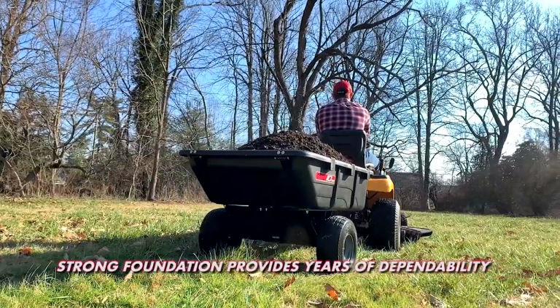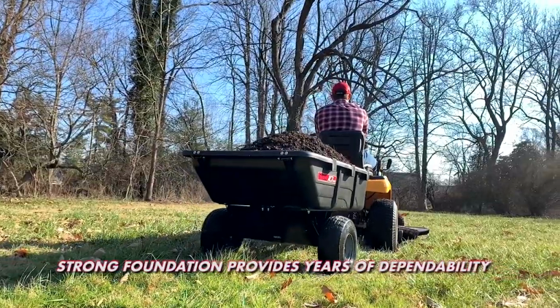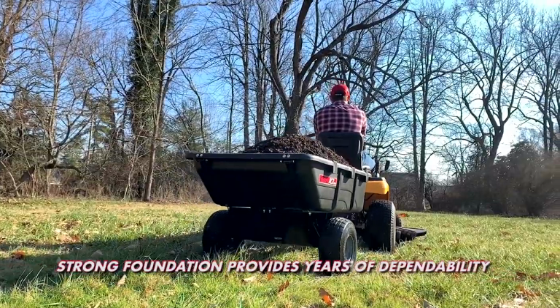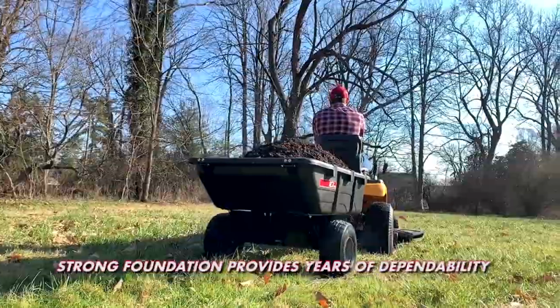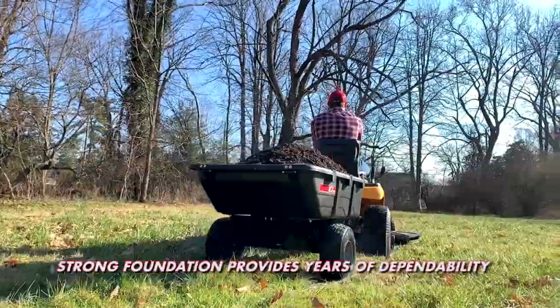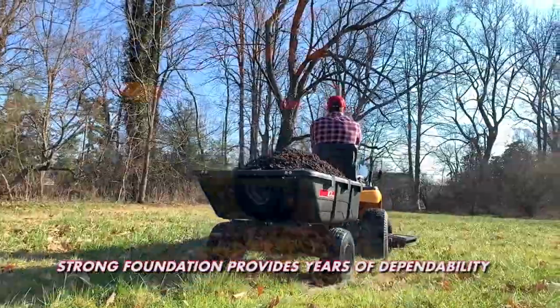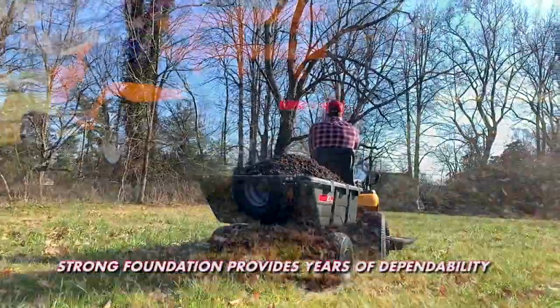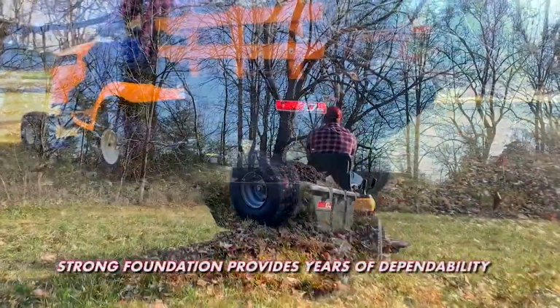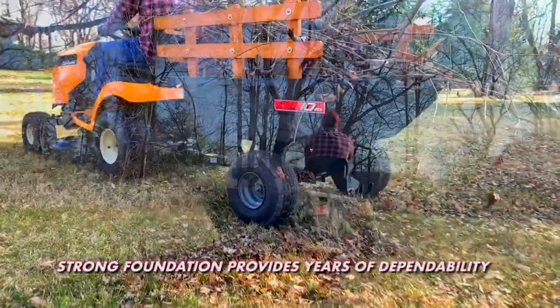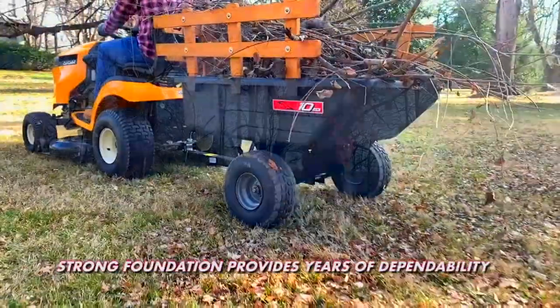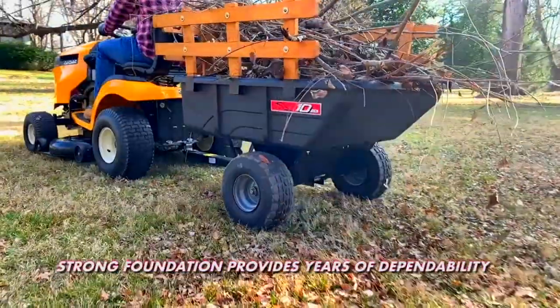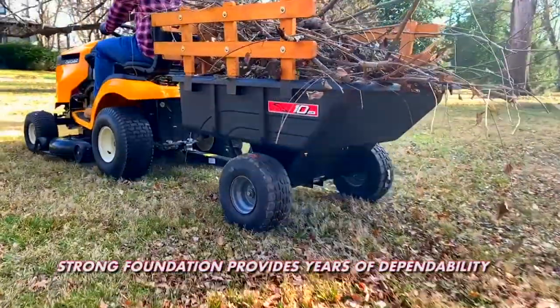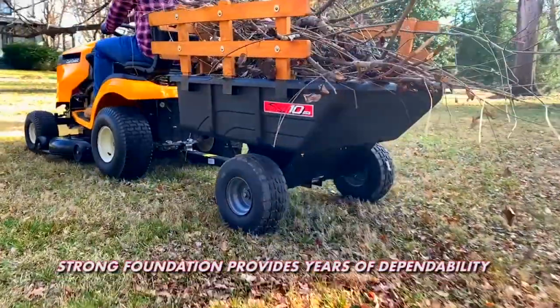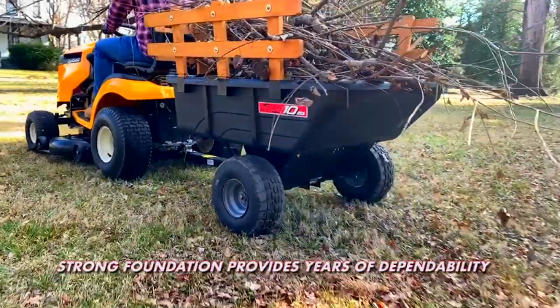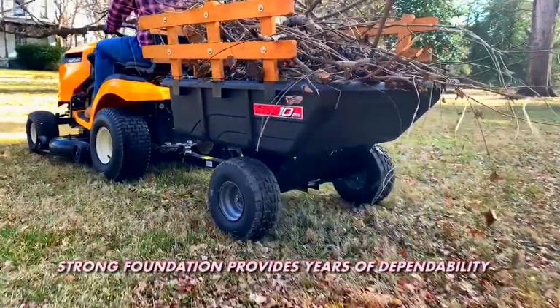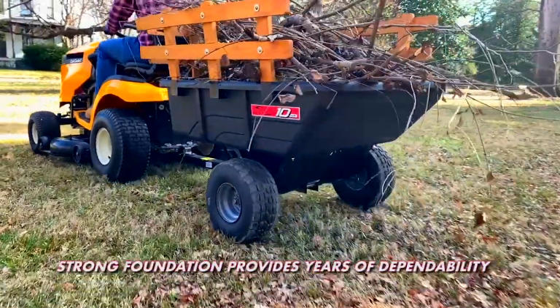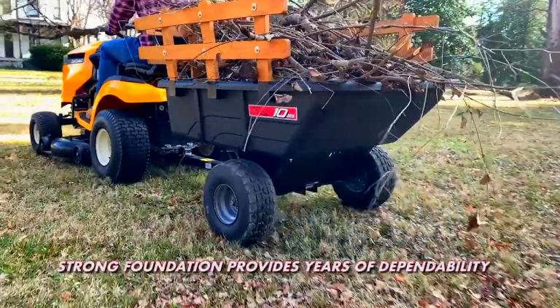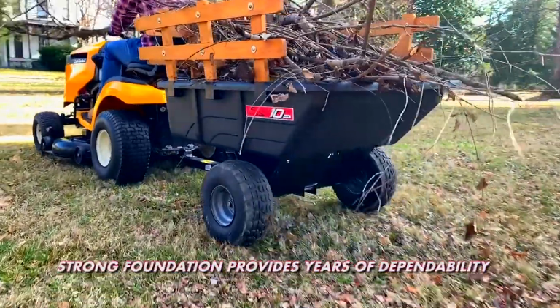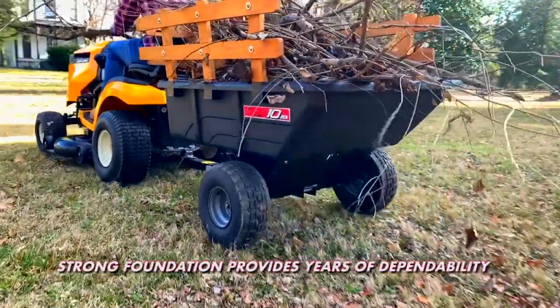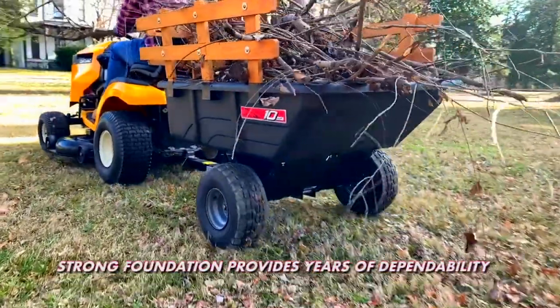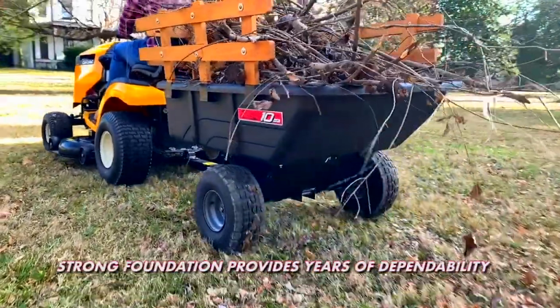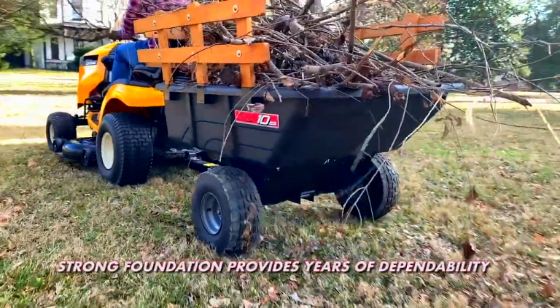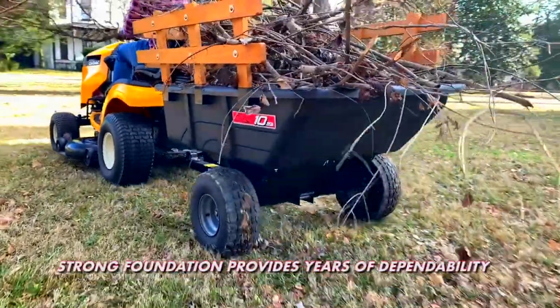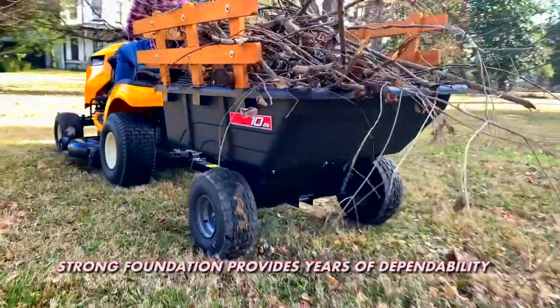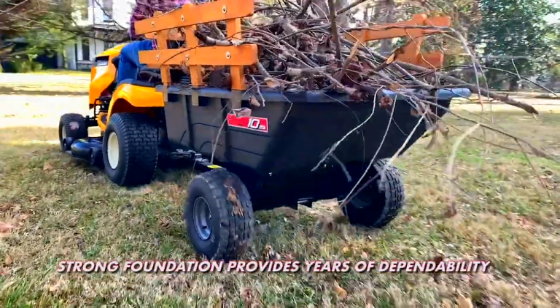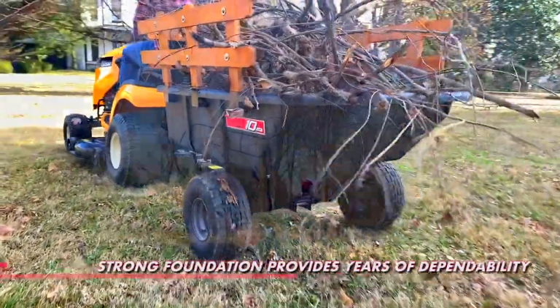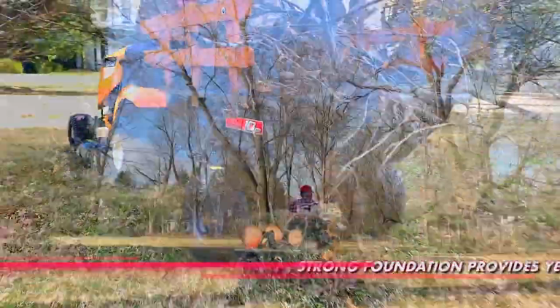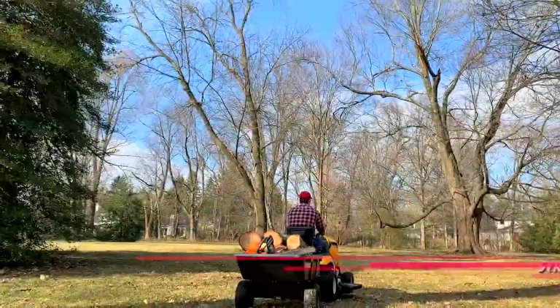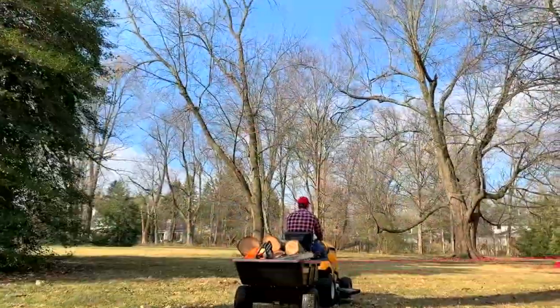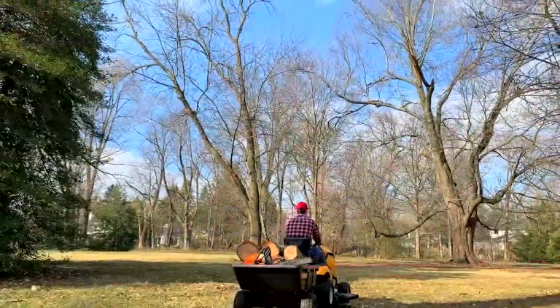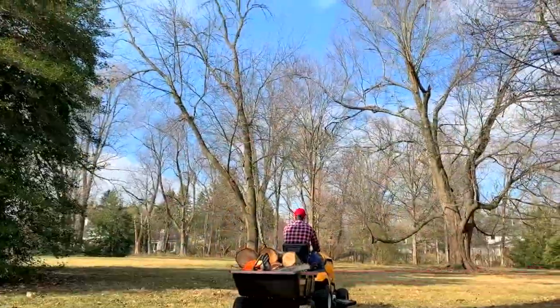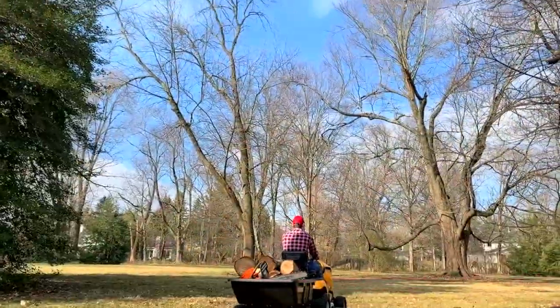If you're looking for a cart that provides a strong foundation for years of dependability, try the Brinley Poly Utility Cart.